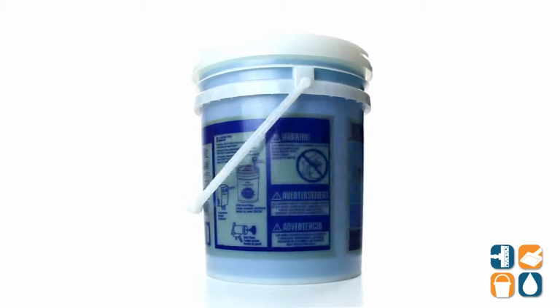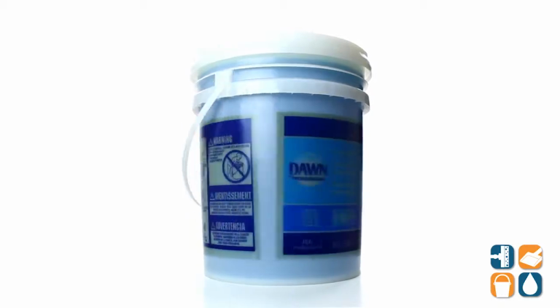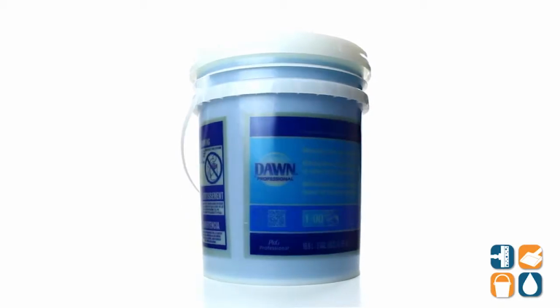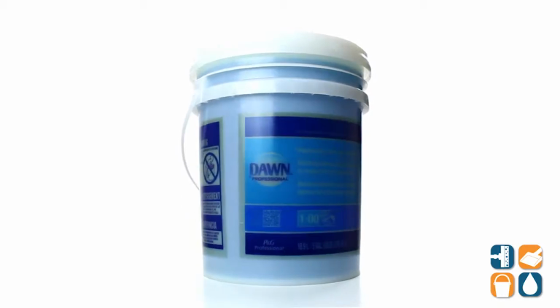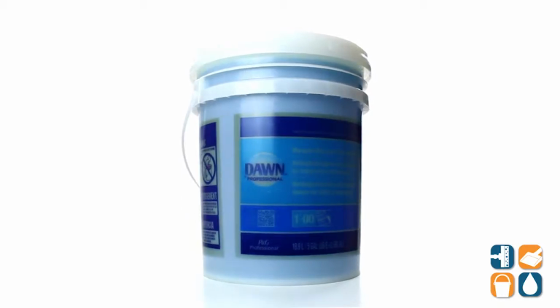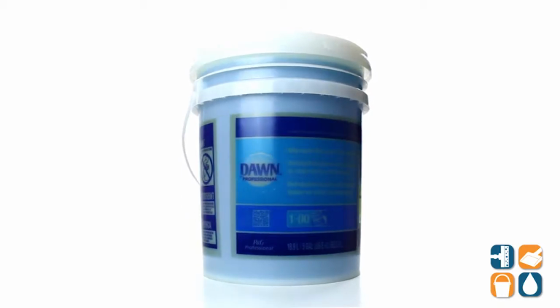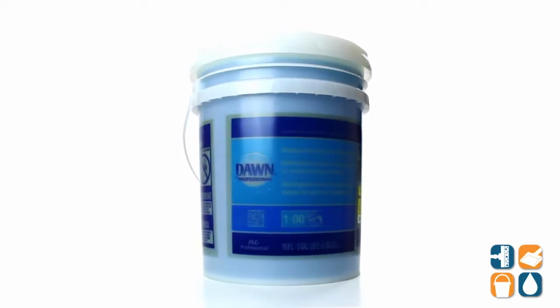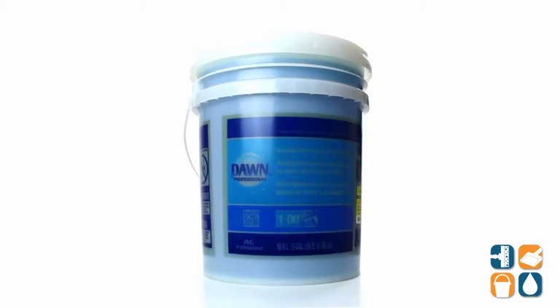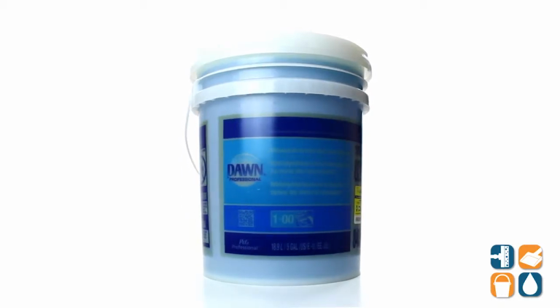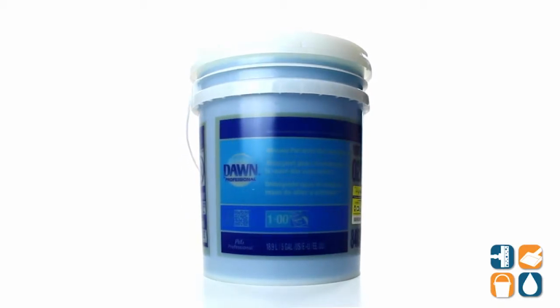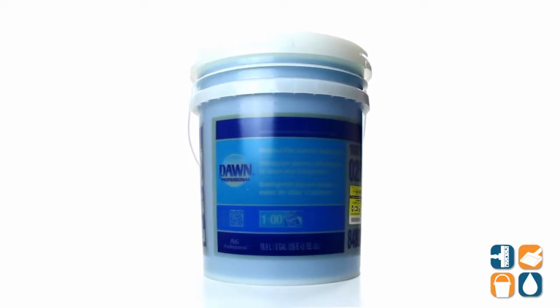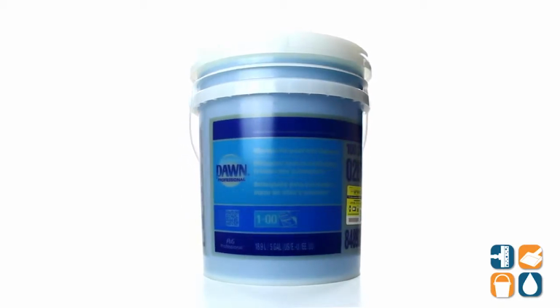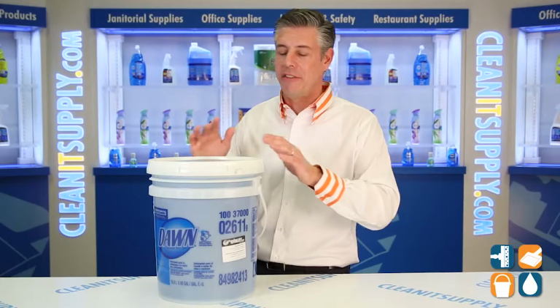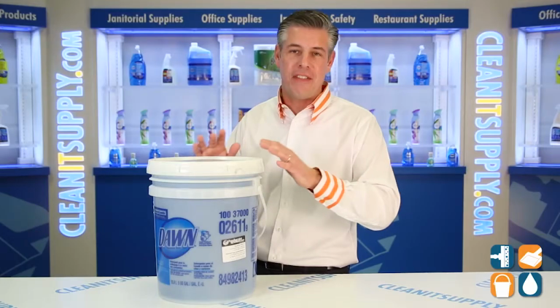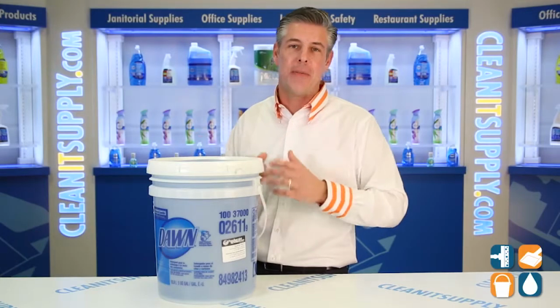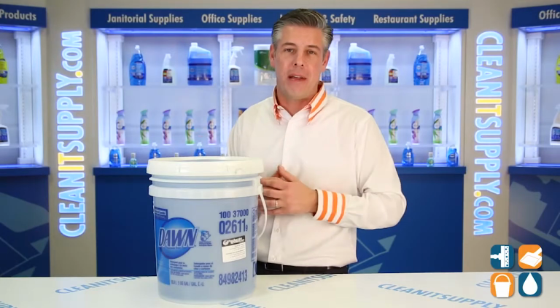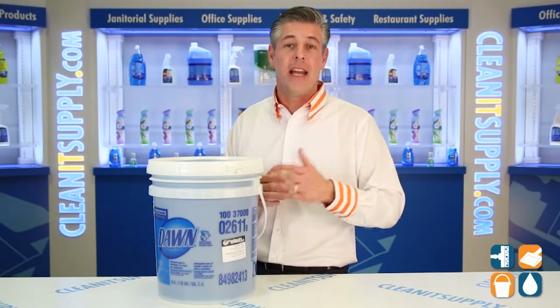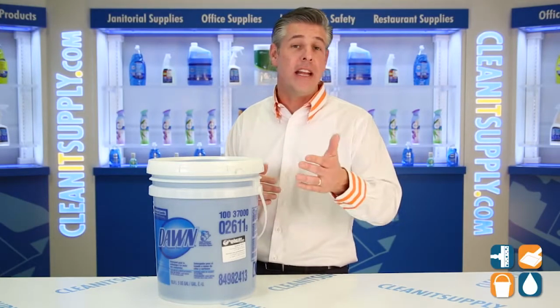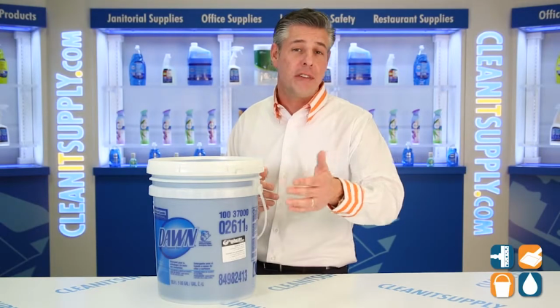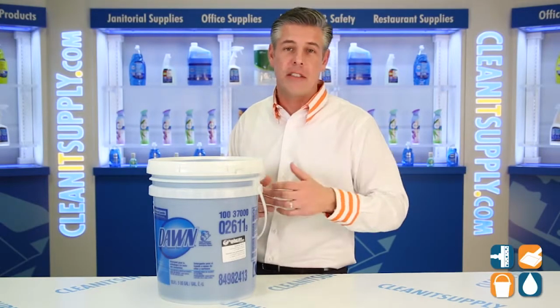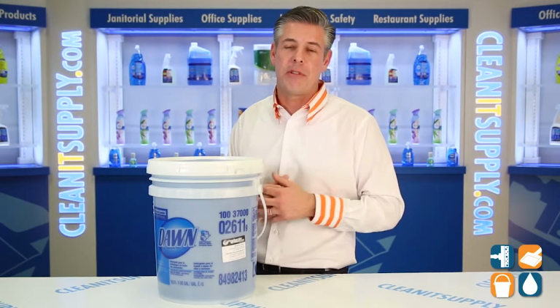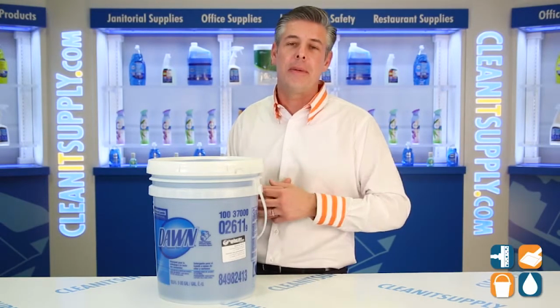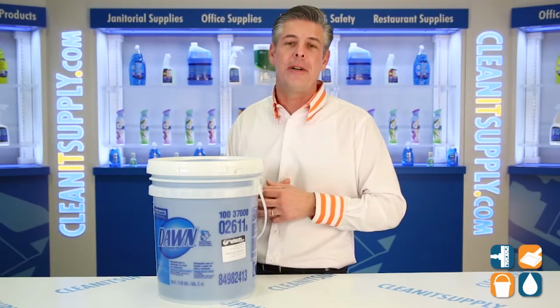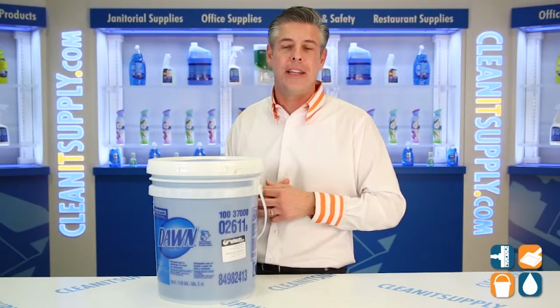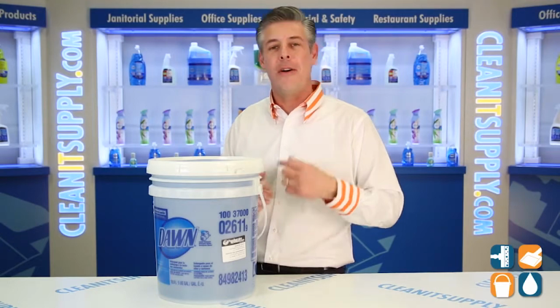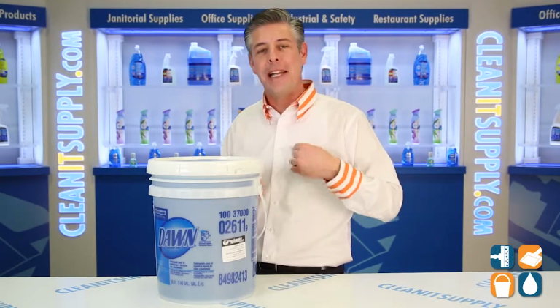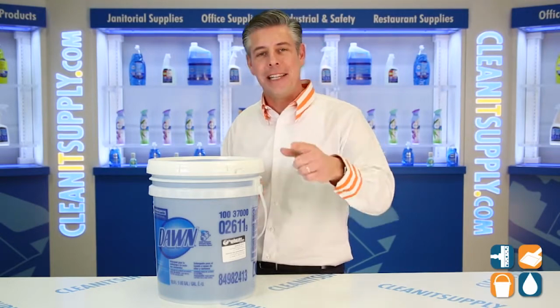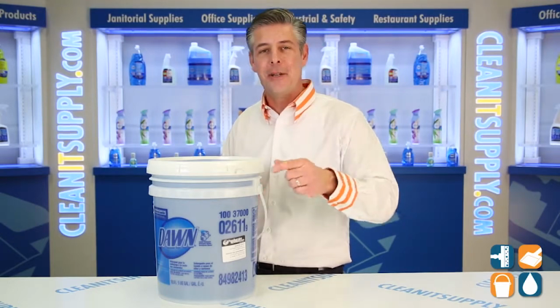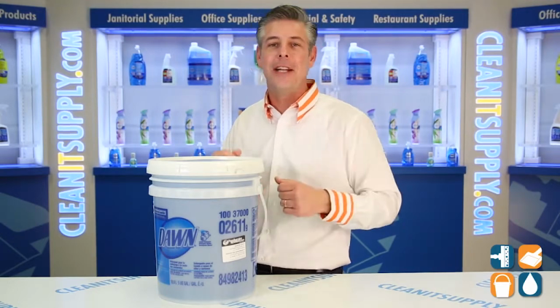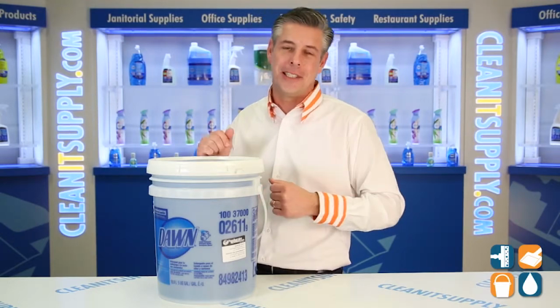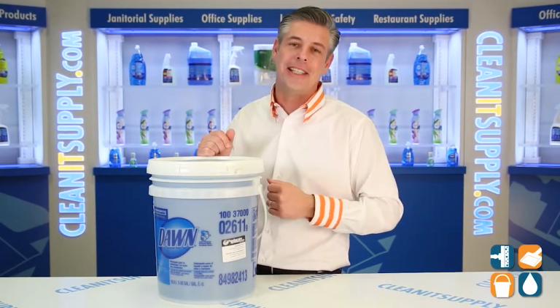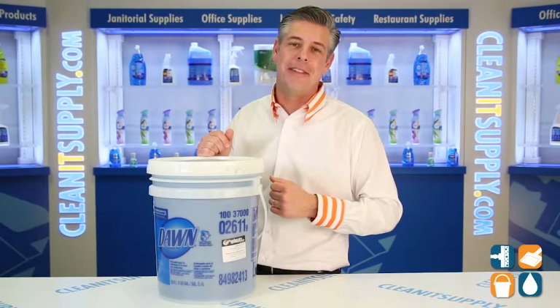There you have it, that's the Dawn Professional 02611 in a 5-gallon pail. And hey, don't forget — subscribe below, get in the know. I'm Danny D and you're watching CleanIt TV.